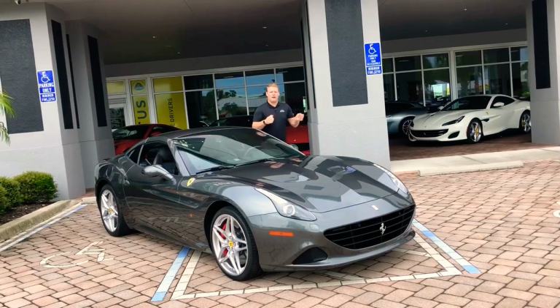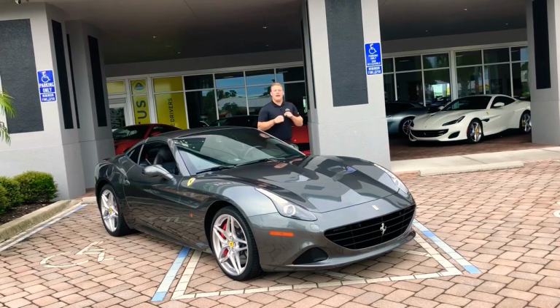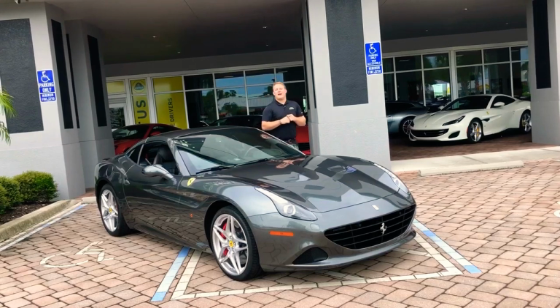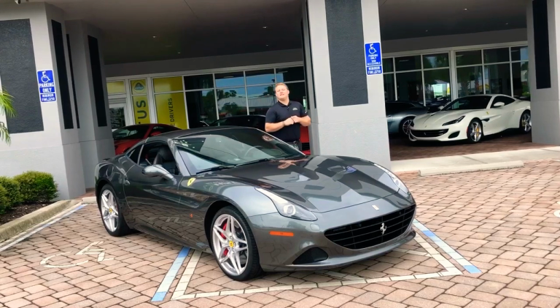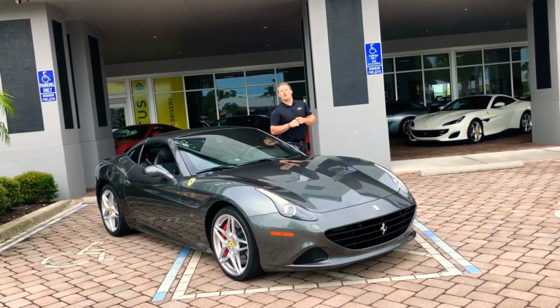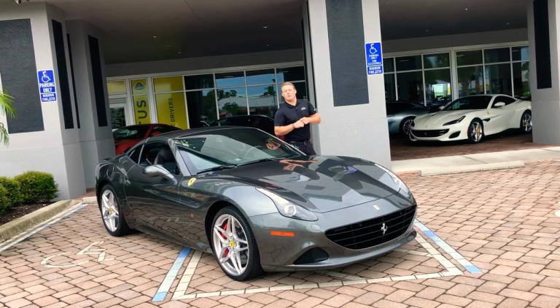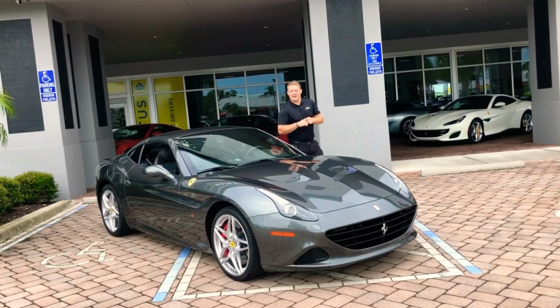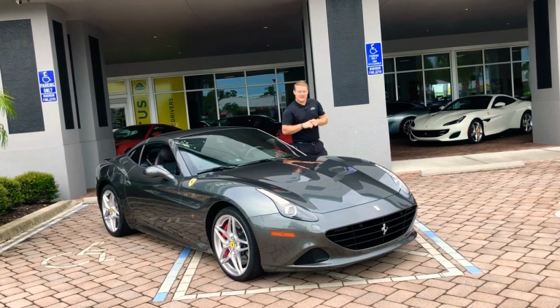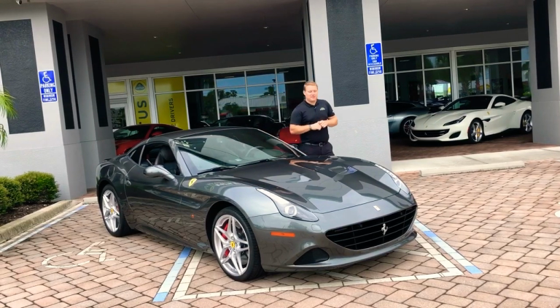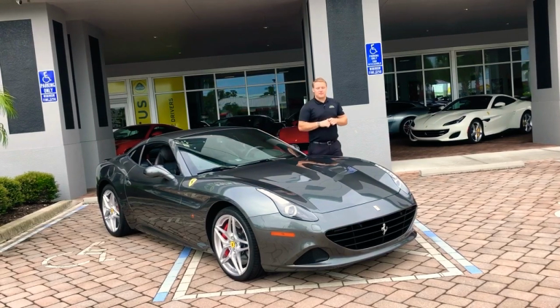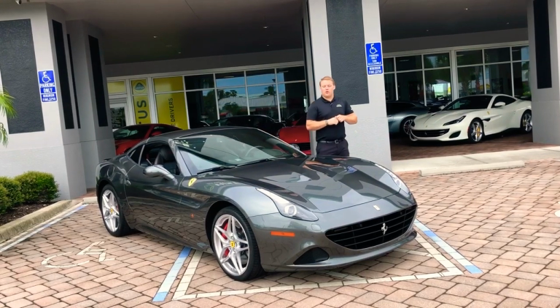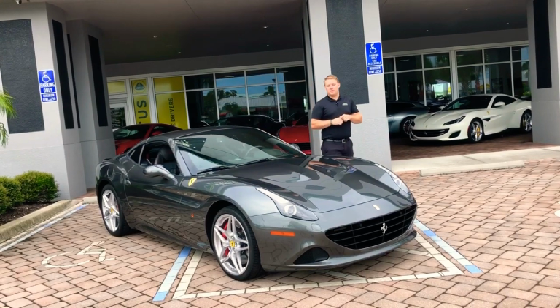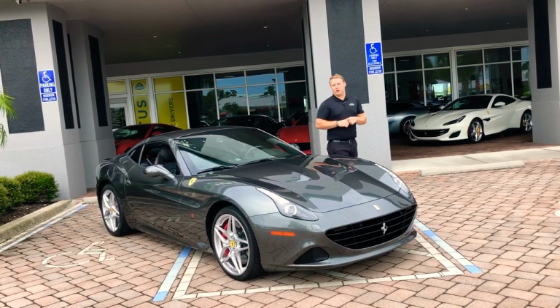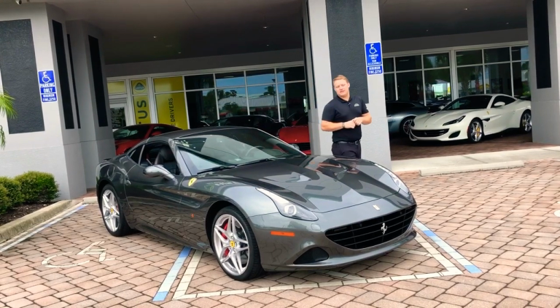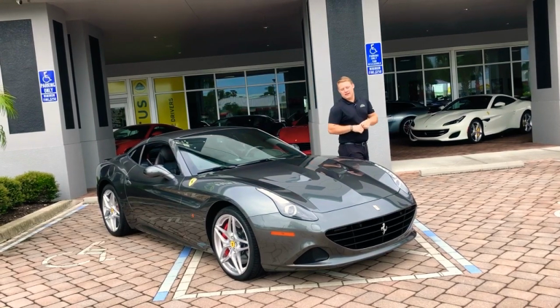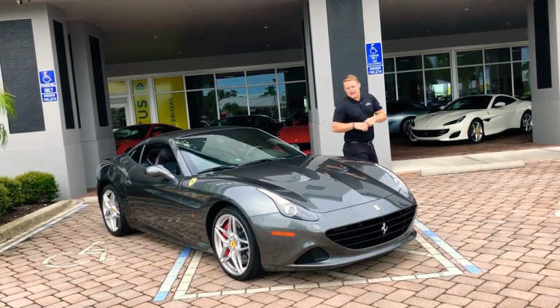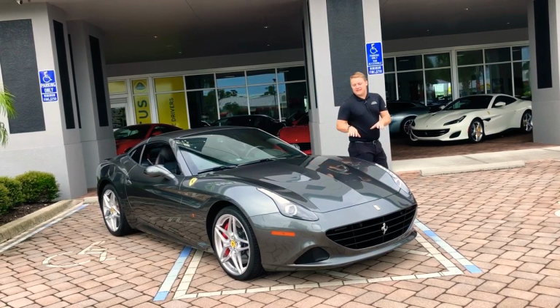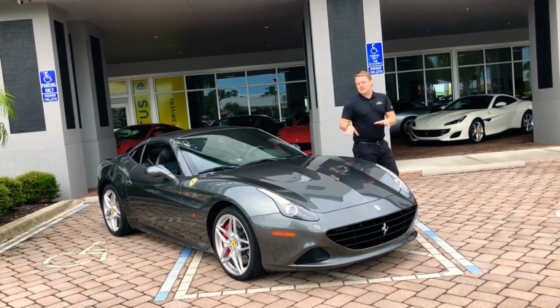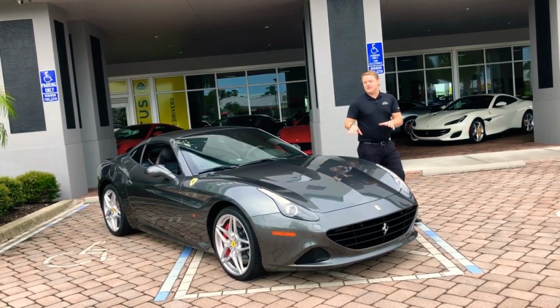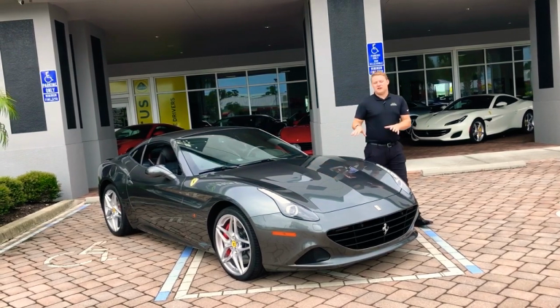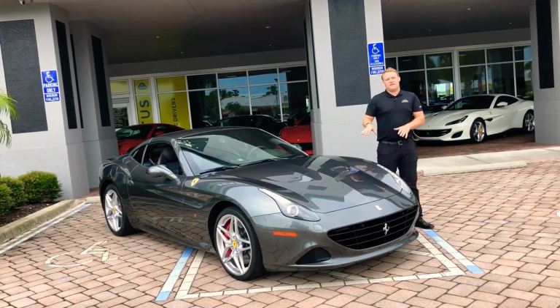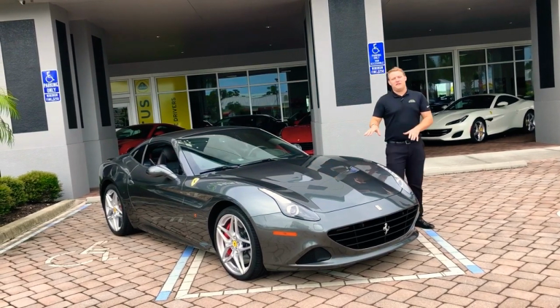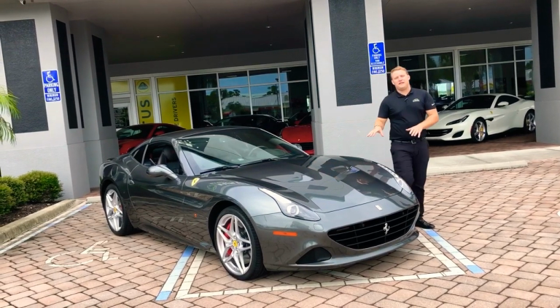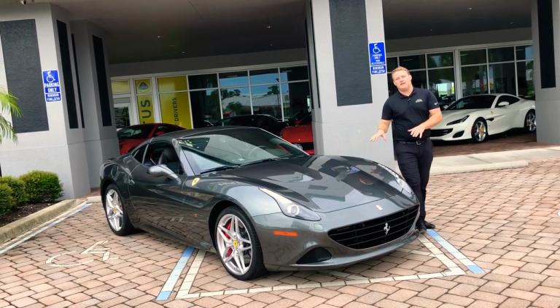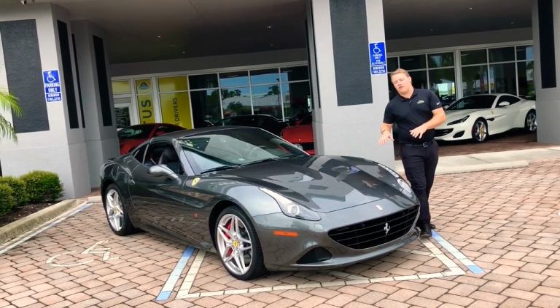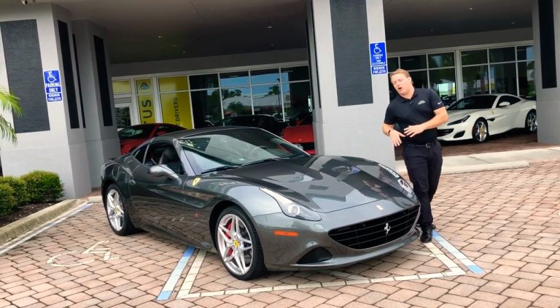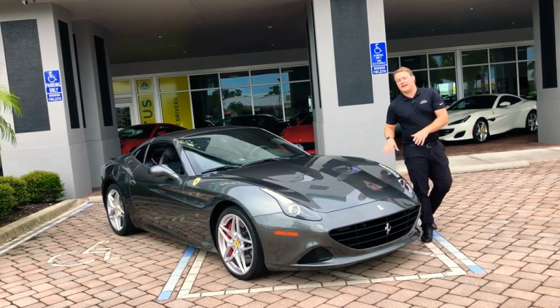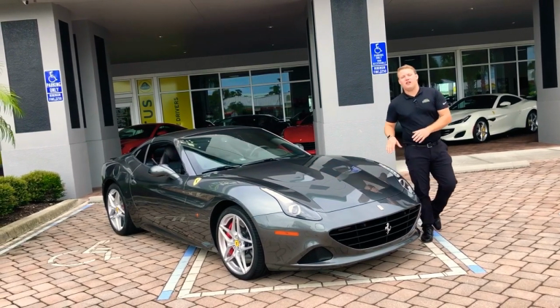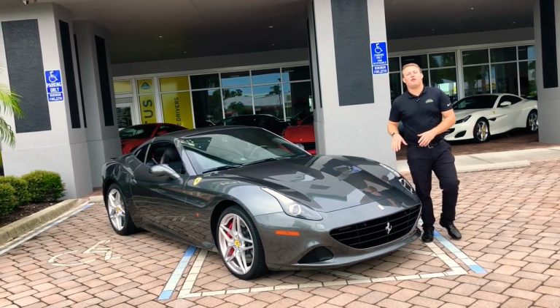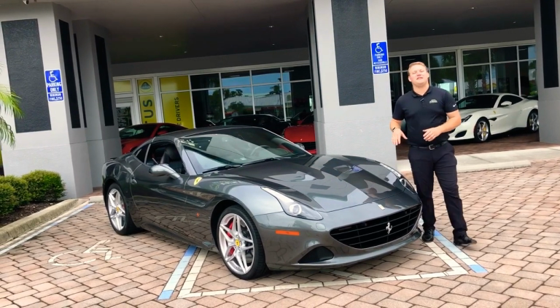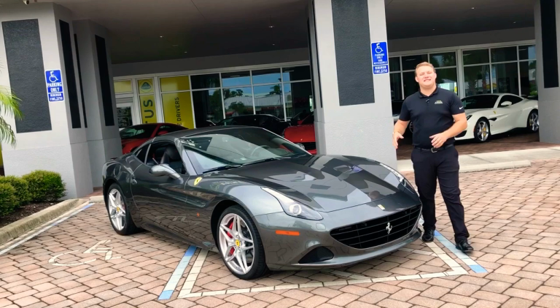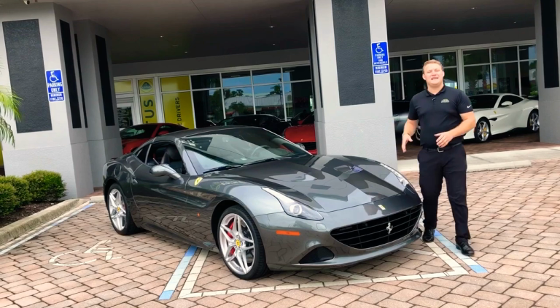Hey guys, welcome back to Naples Motorsports. This is a 2015 Ferrari California T.